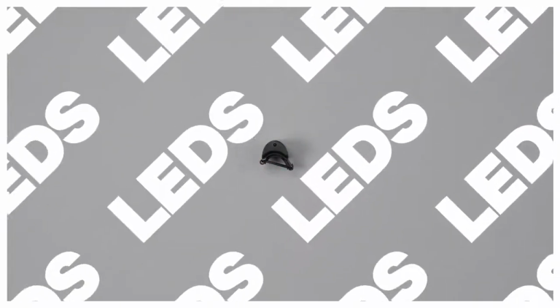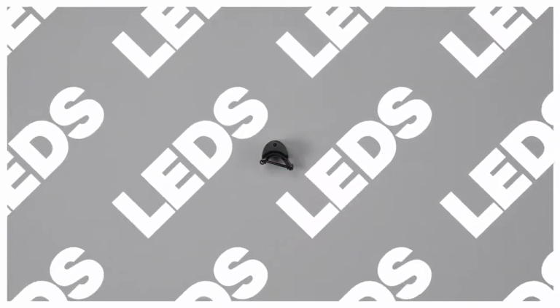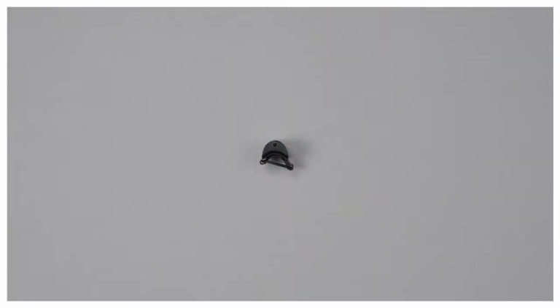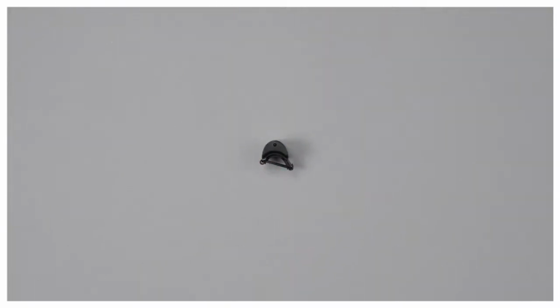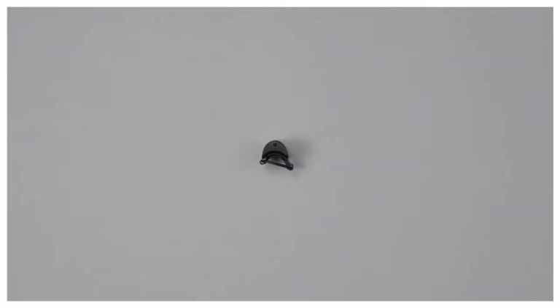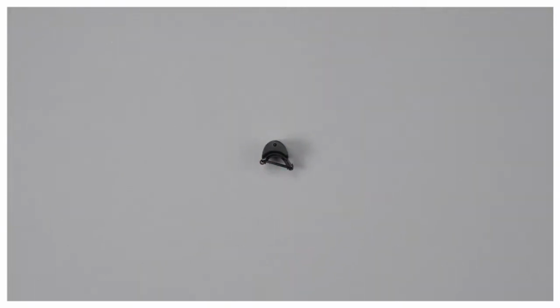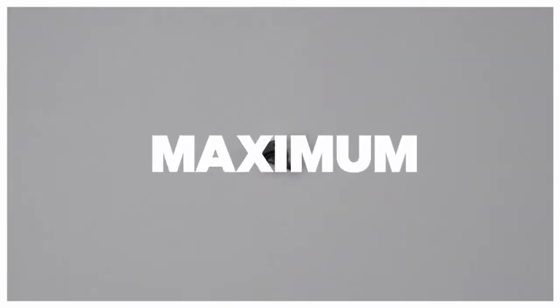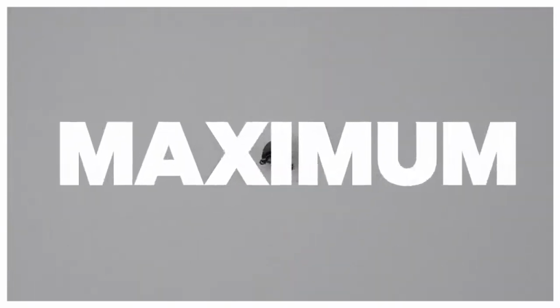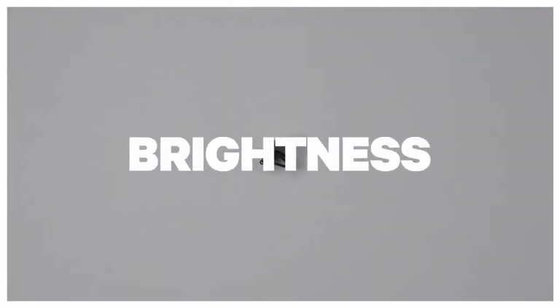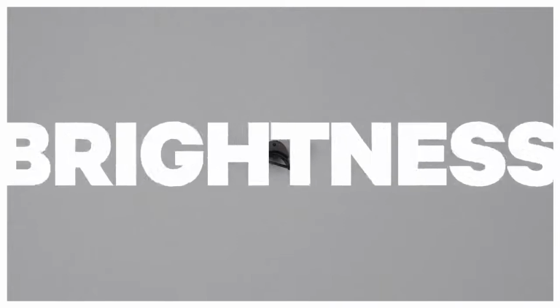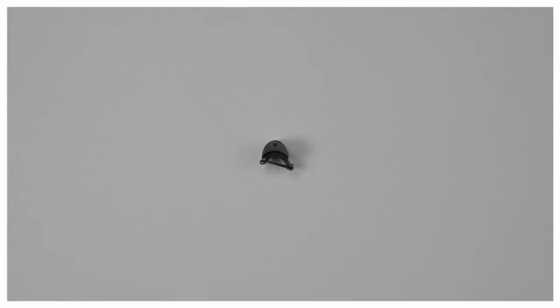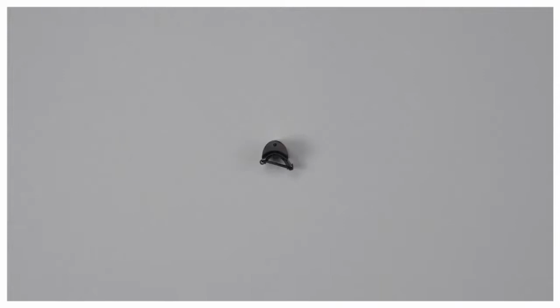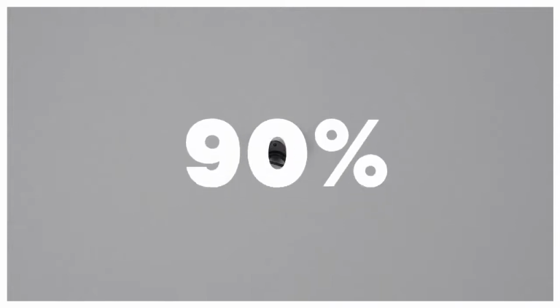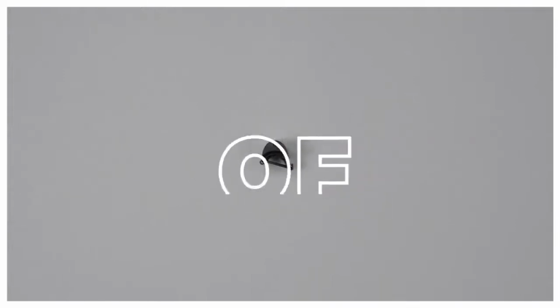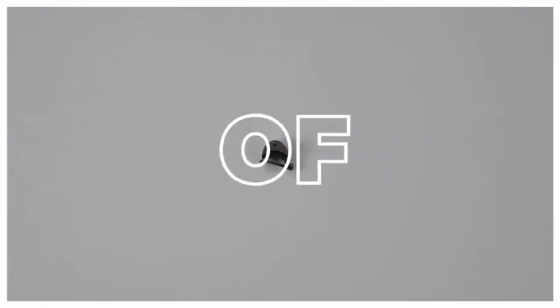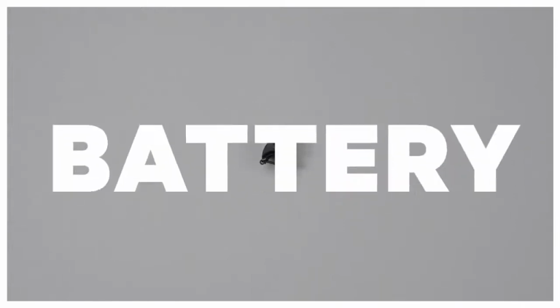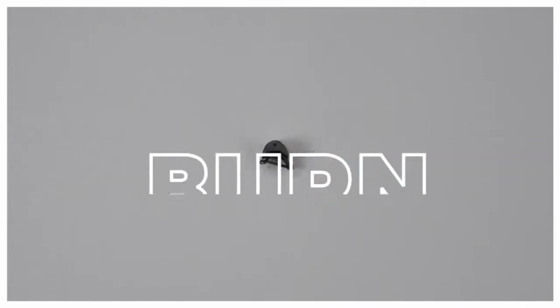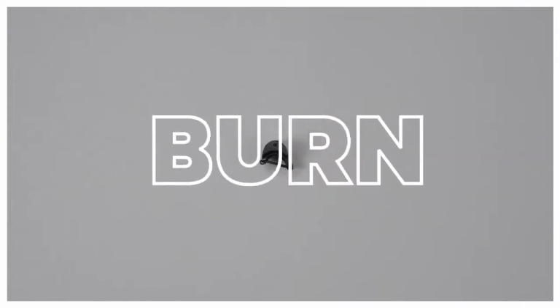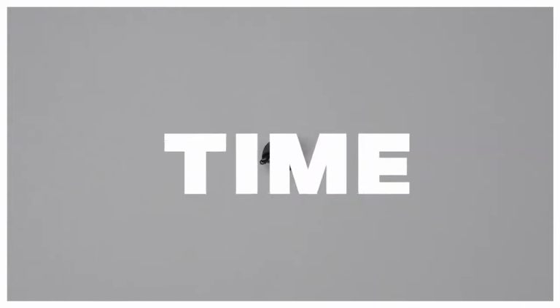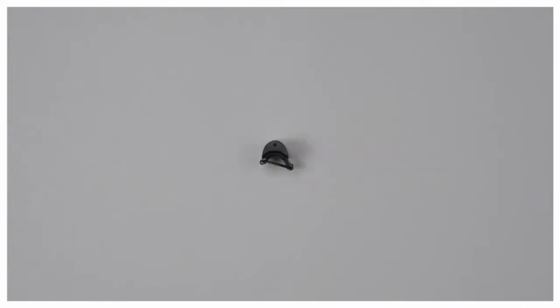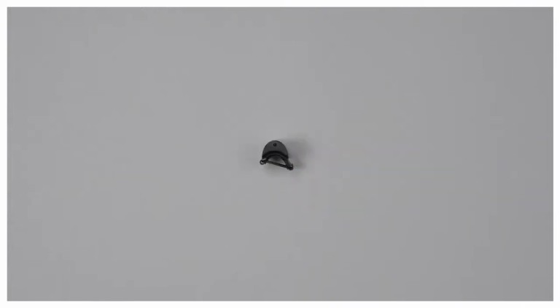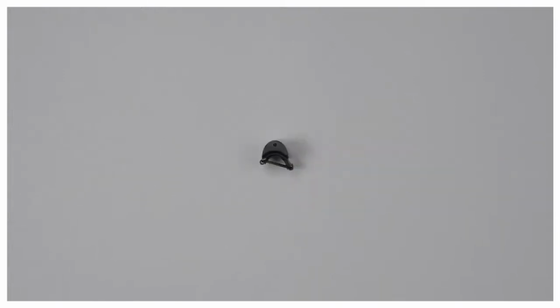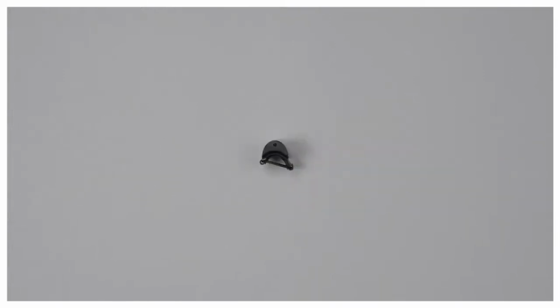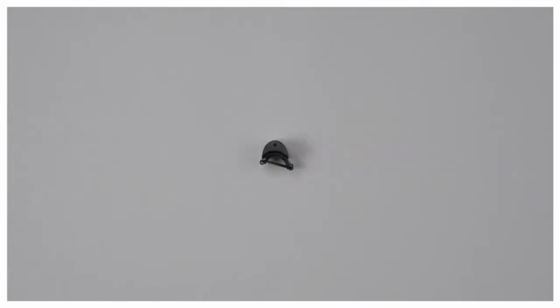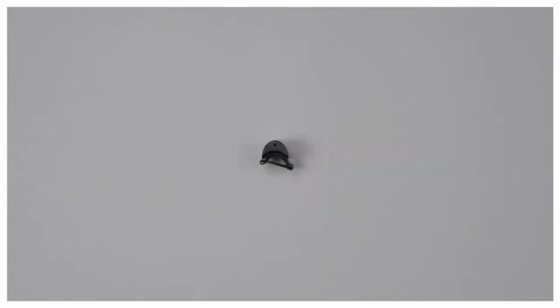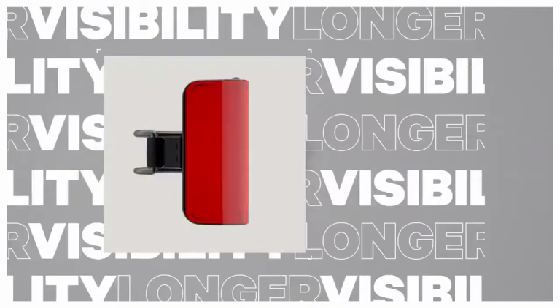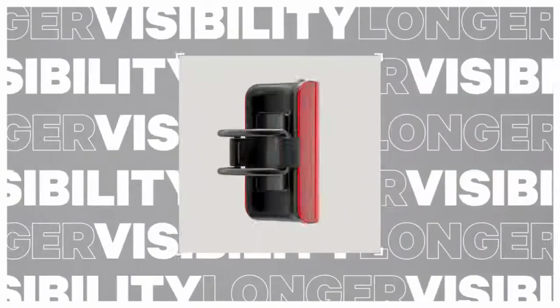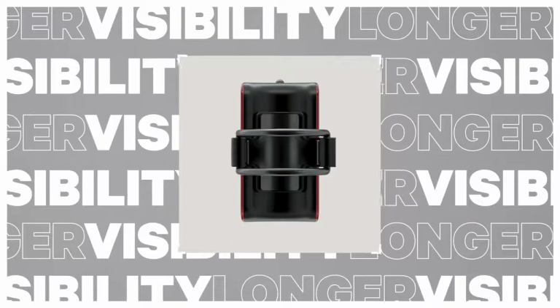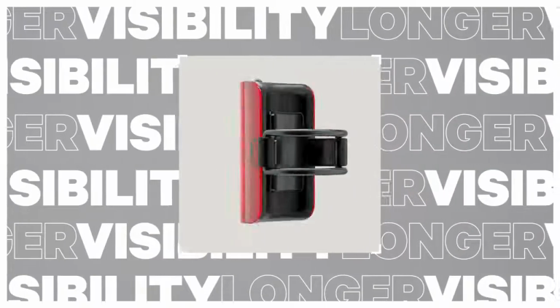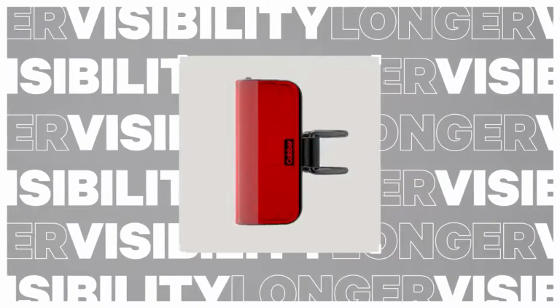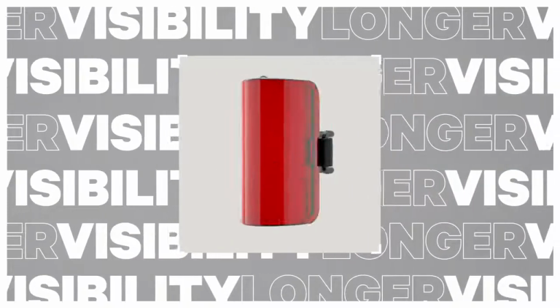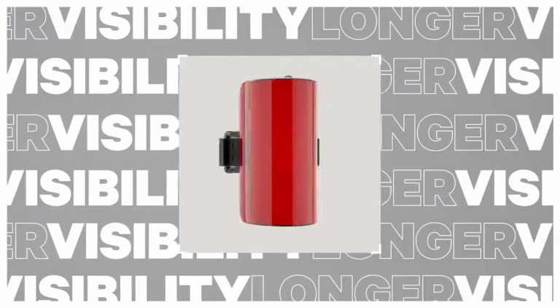Packing 170 lumens, it is seriously bright and features efficient chip onboard LEDs that provide maximum brightness for up to 90% of the battery burn time, ensuring you stay more visible for longer.